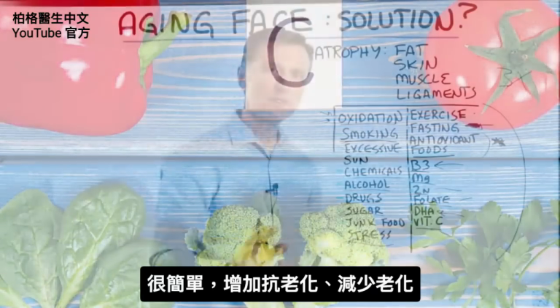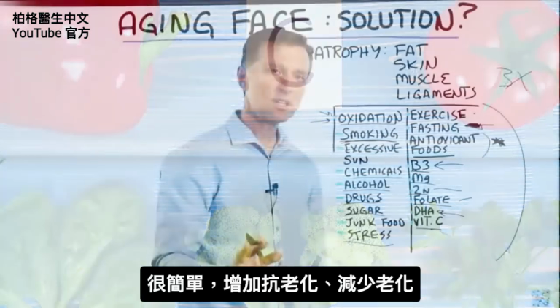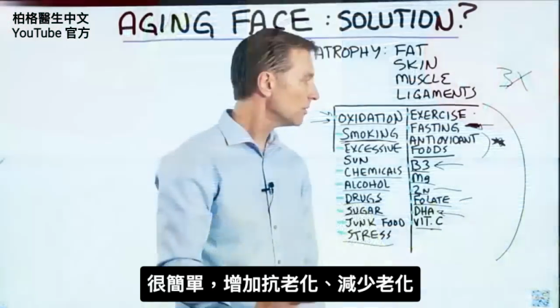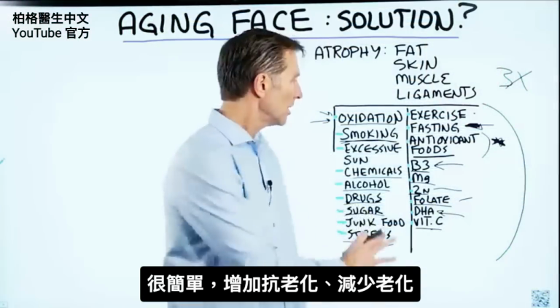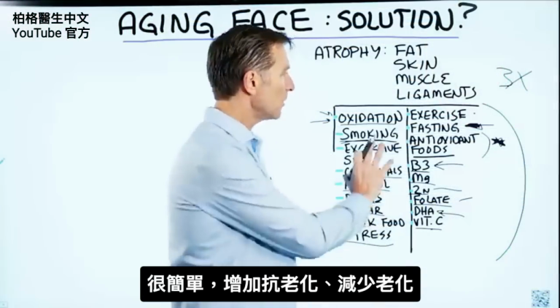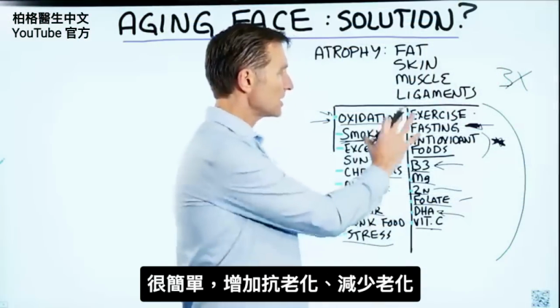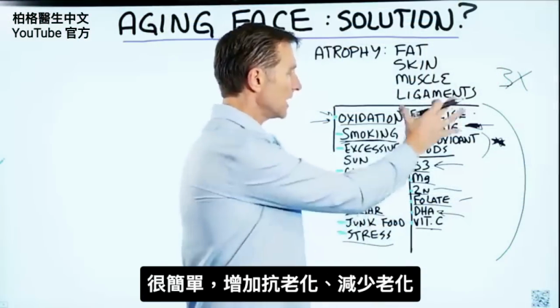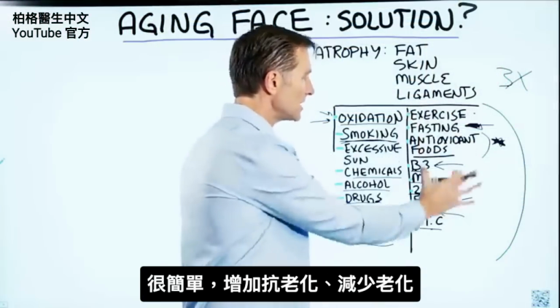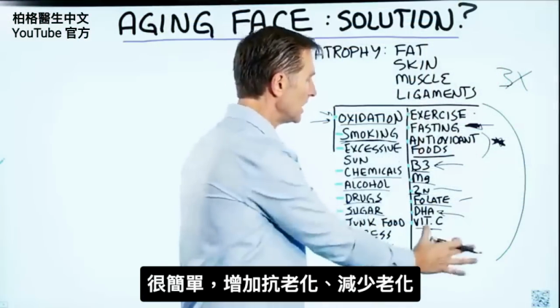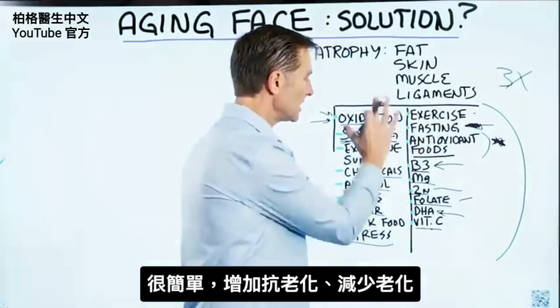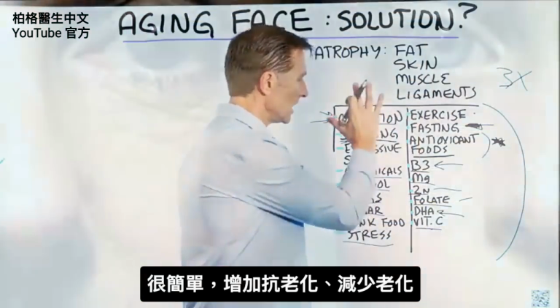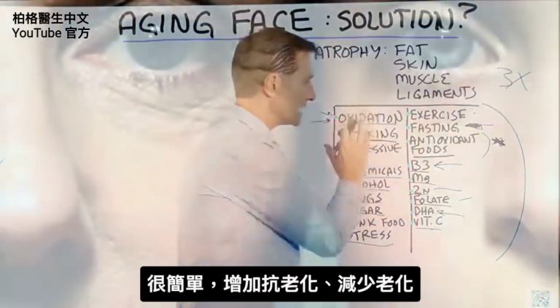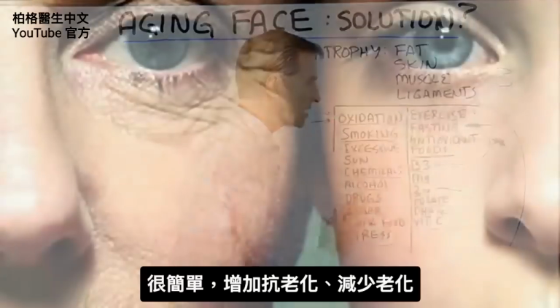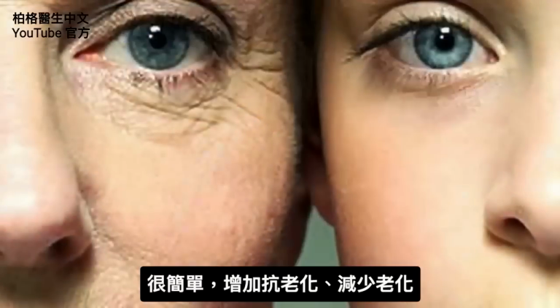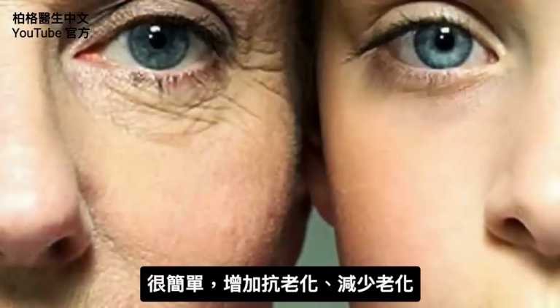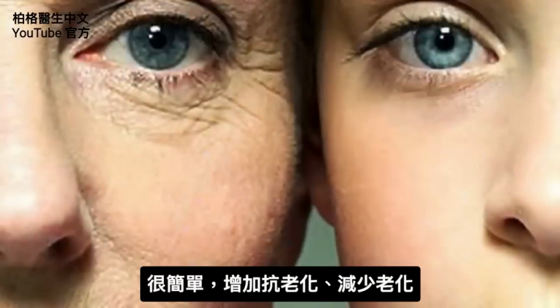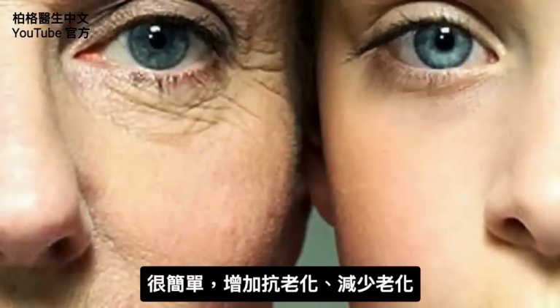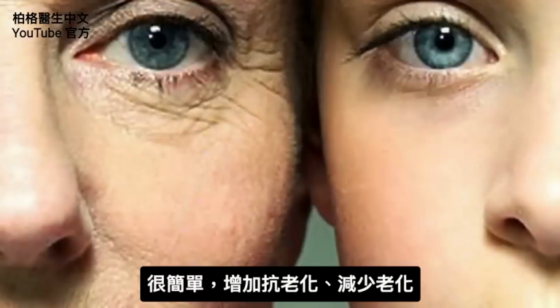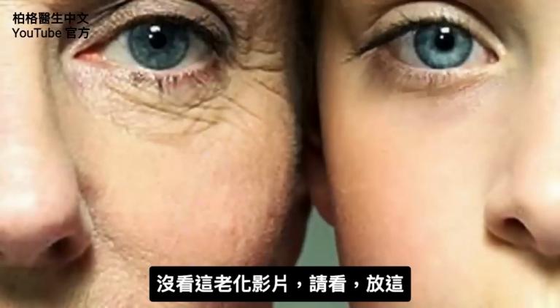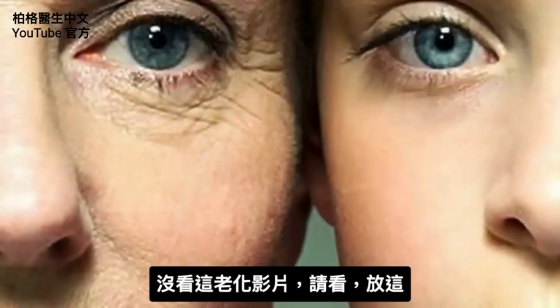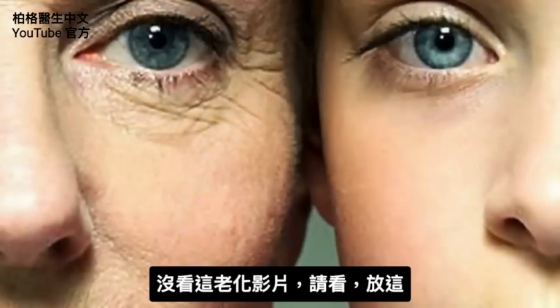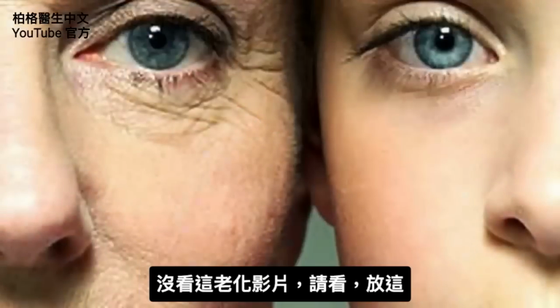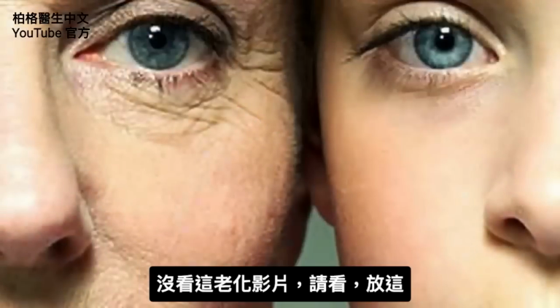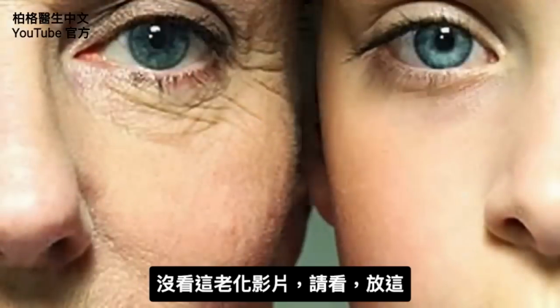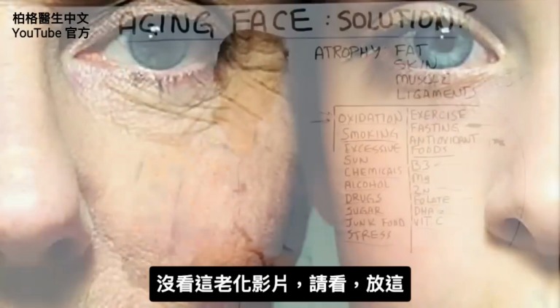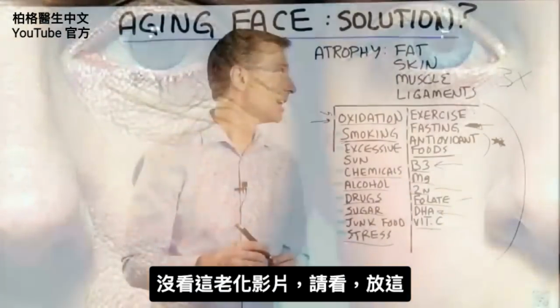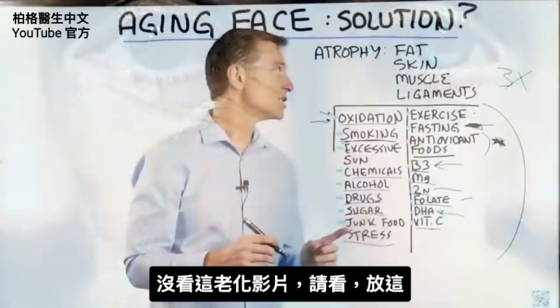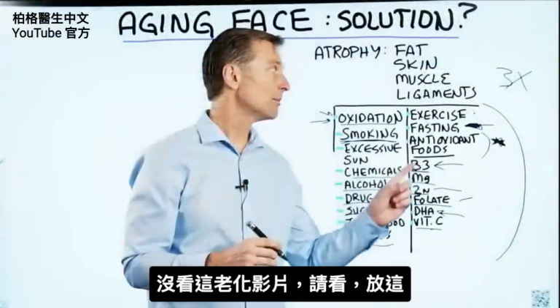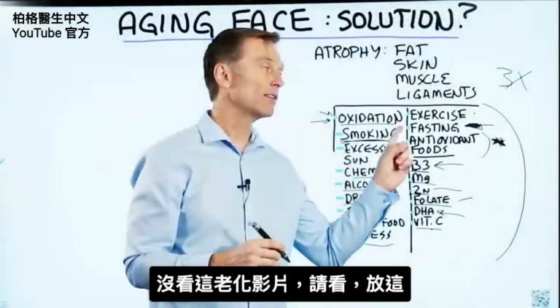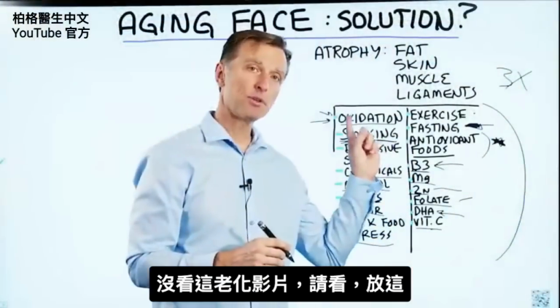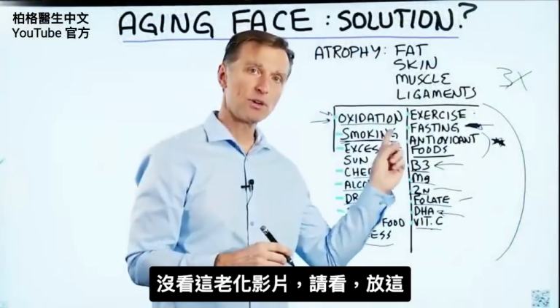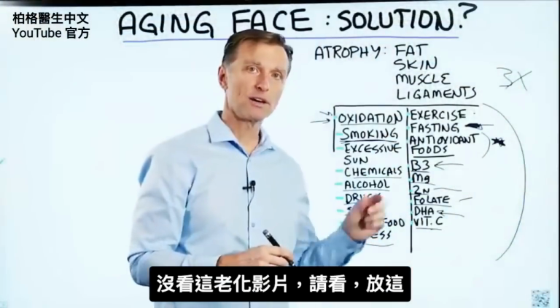It's very simple: focus on increasing these beneficial nutrients and decreasing the damaging factors. If you haven't seen my other videos on aging, check them out.